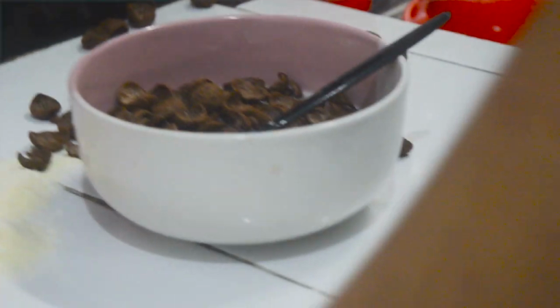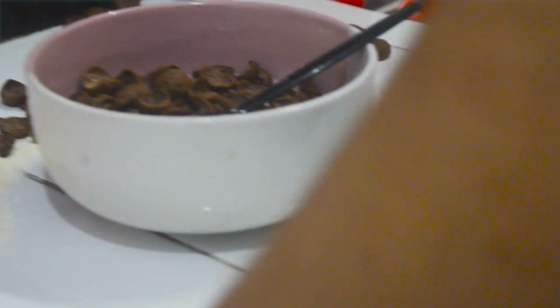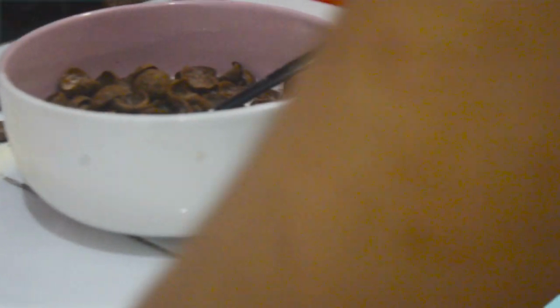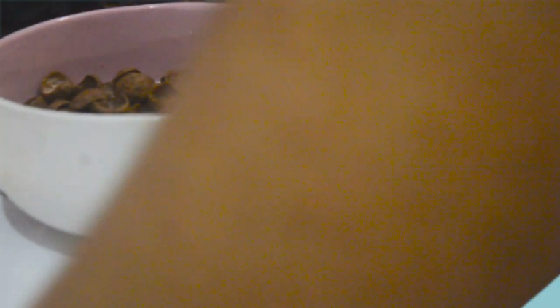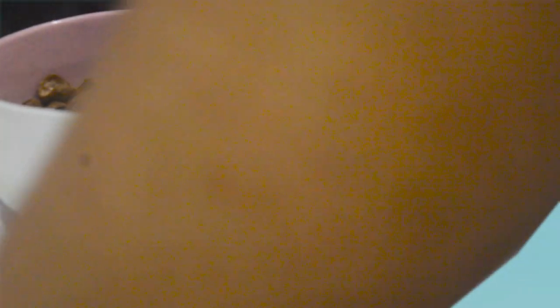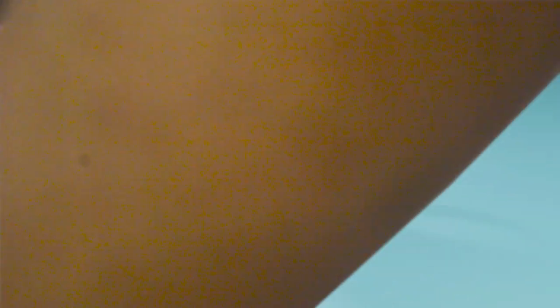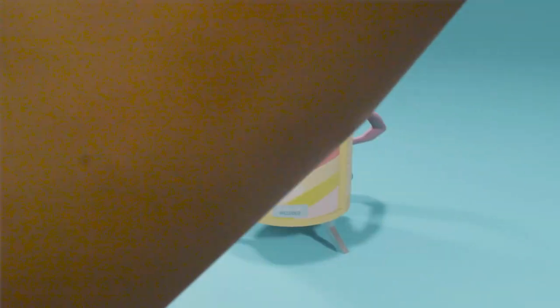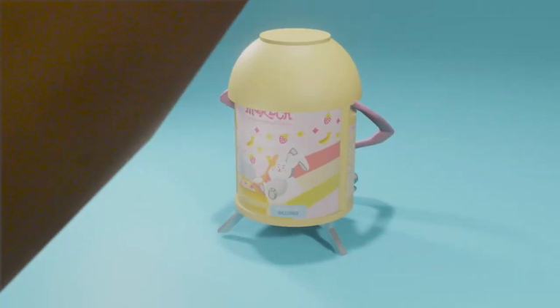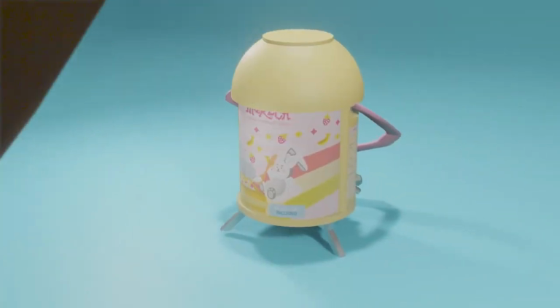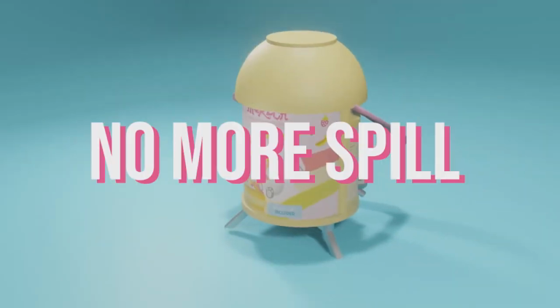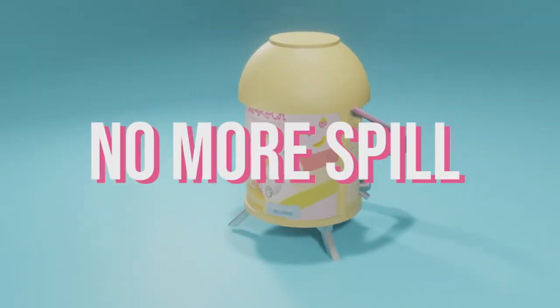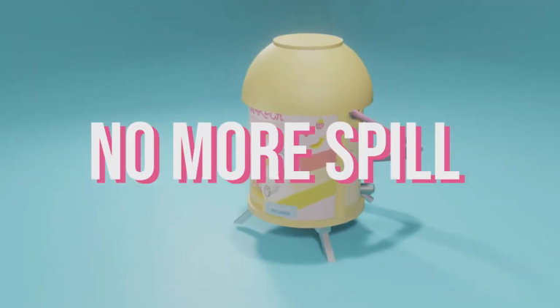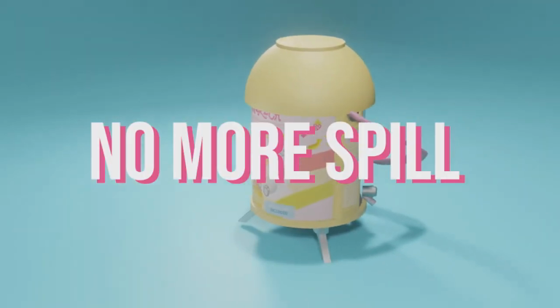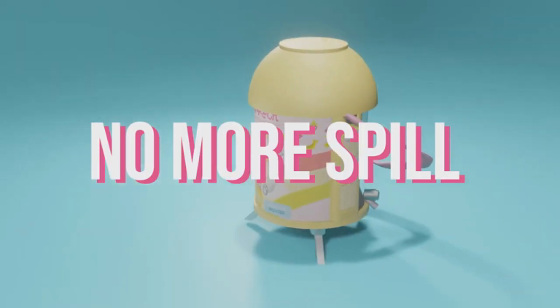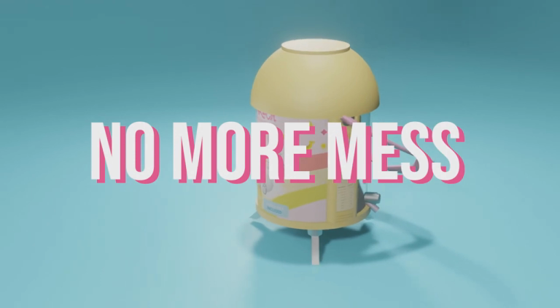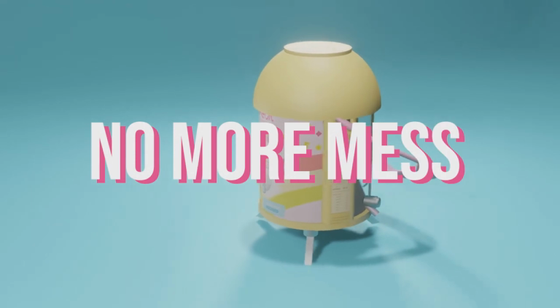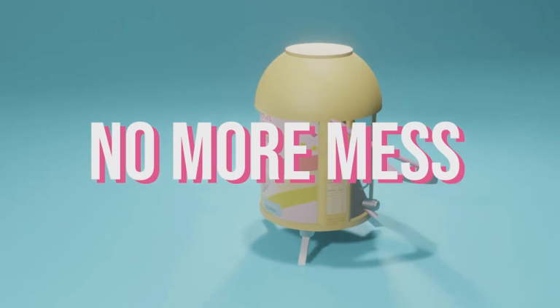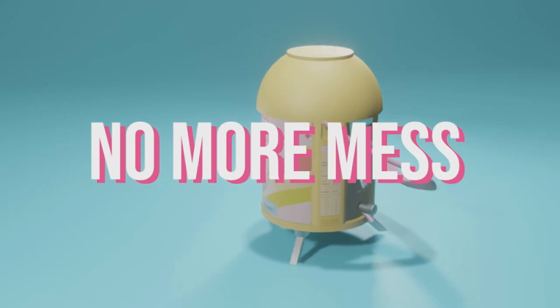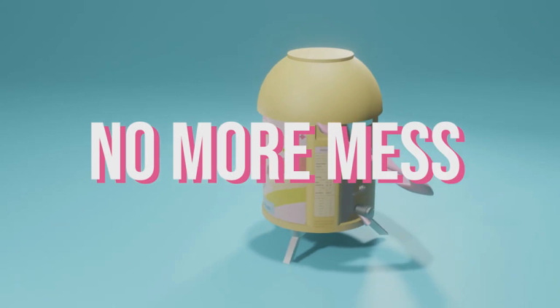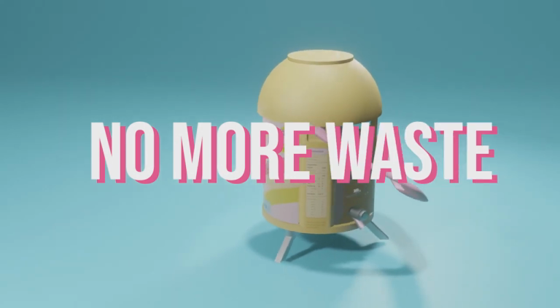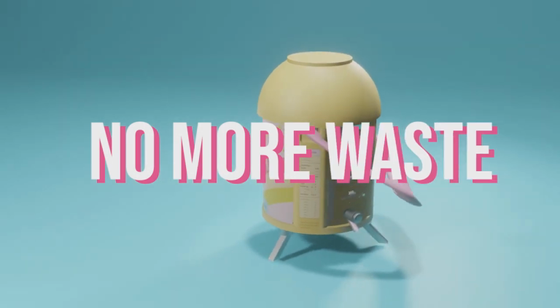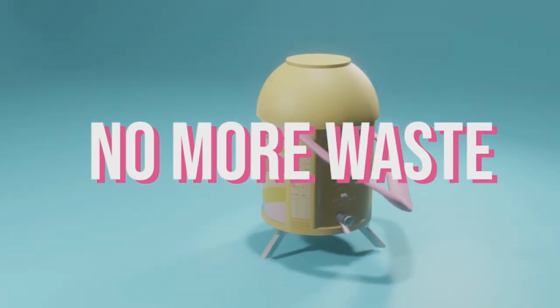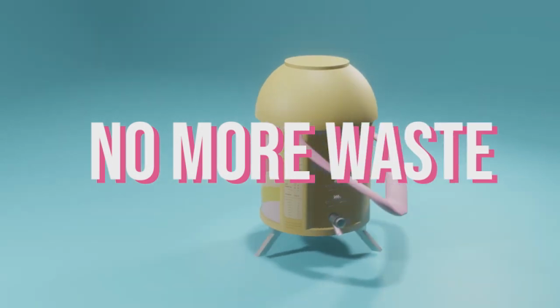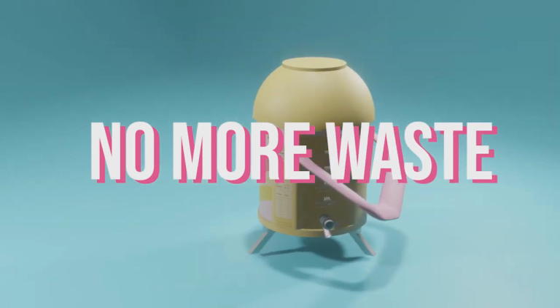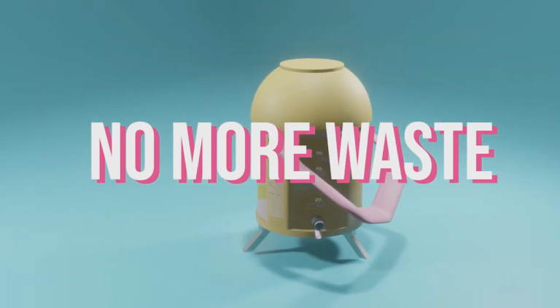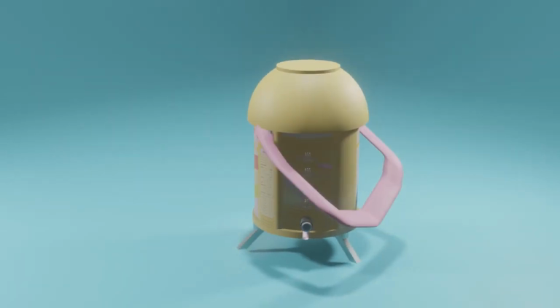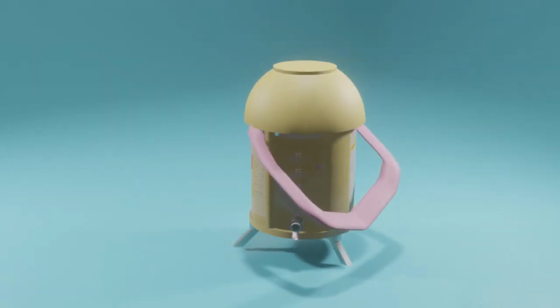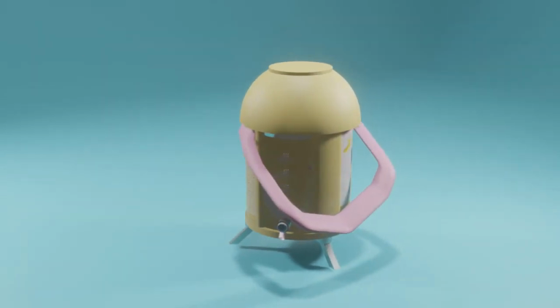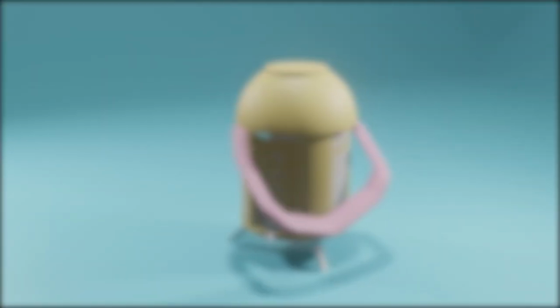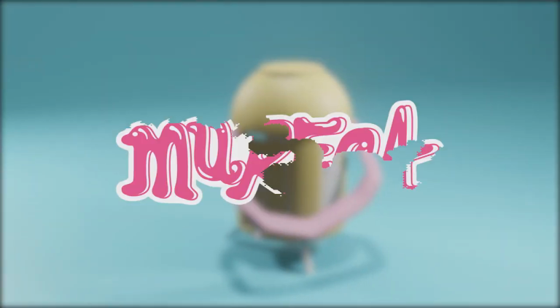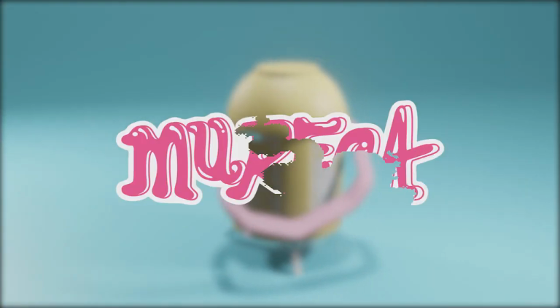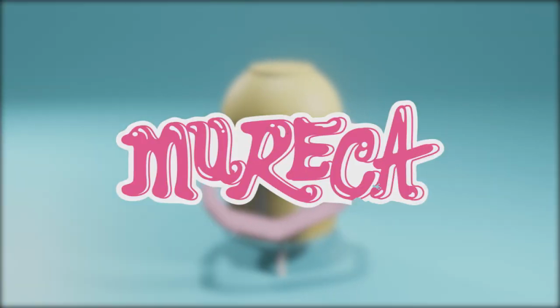But now, no more spill, no more mess, no more waste with Mureka.